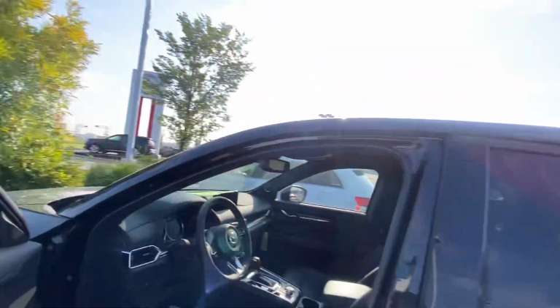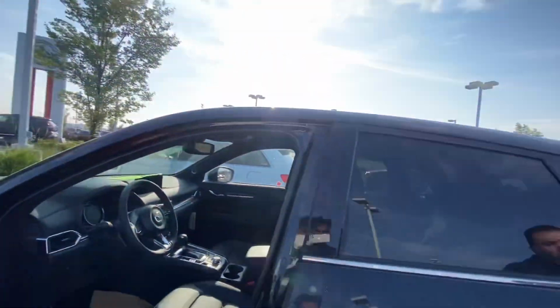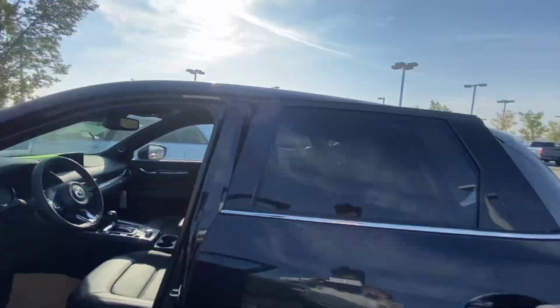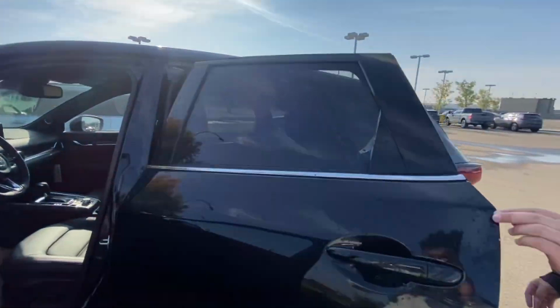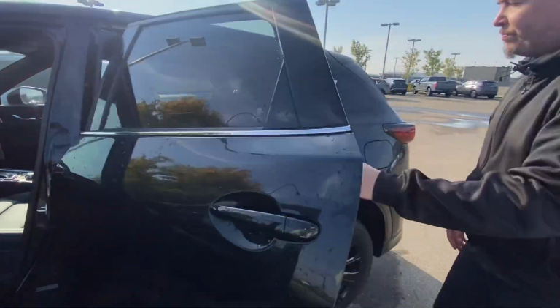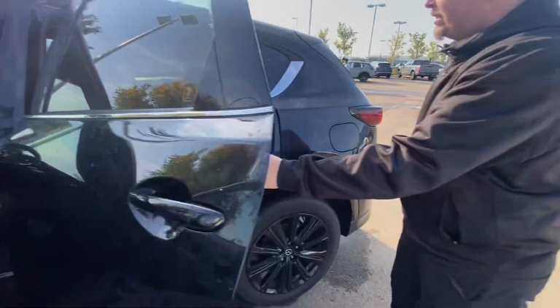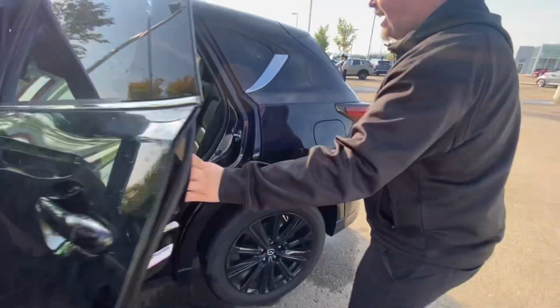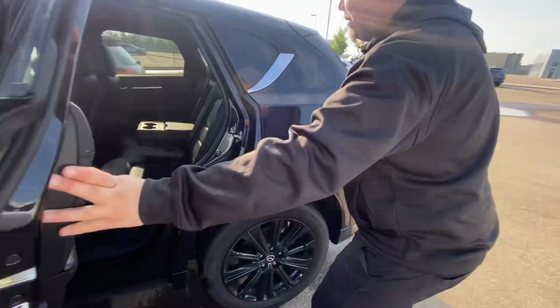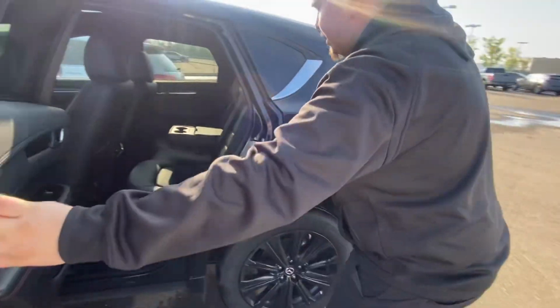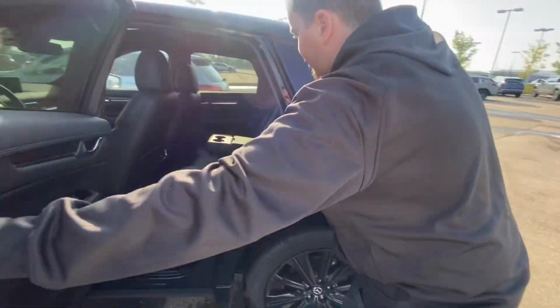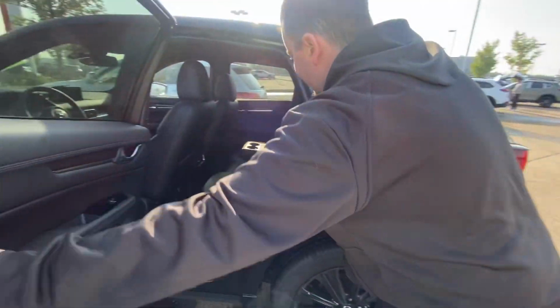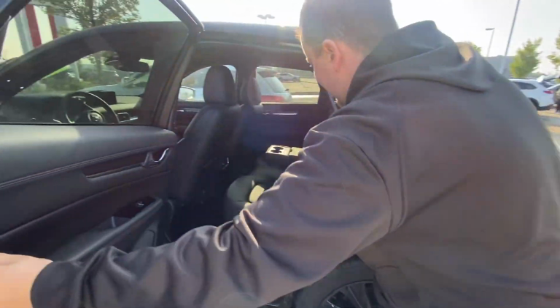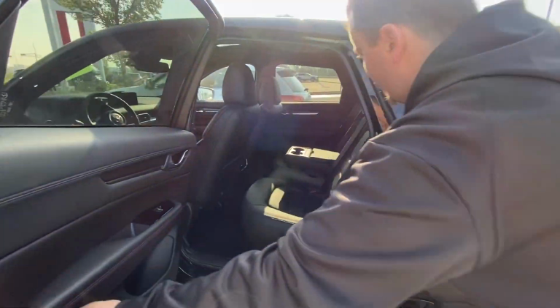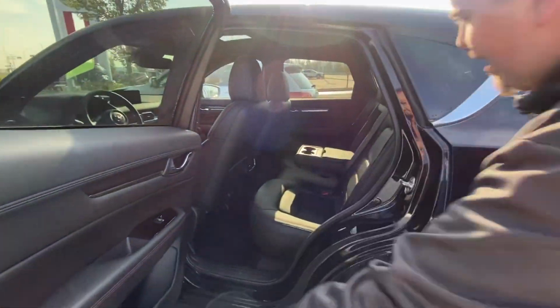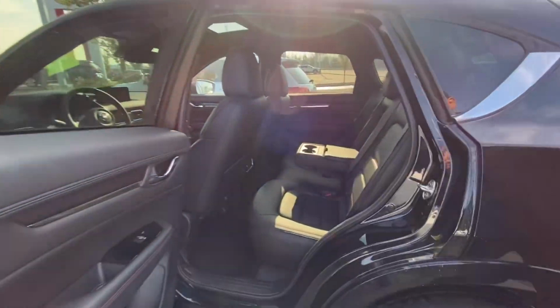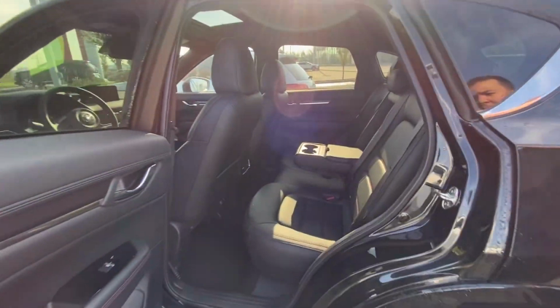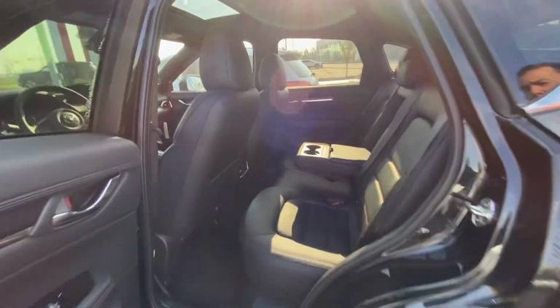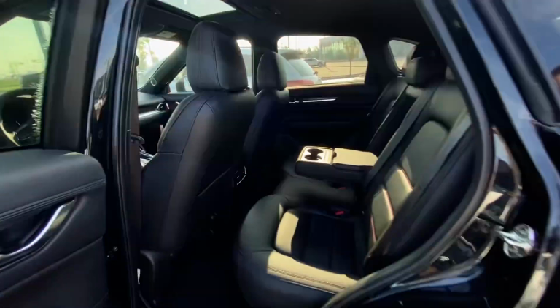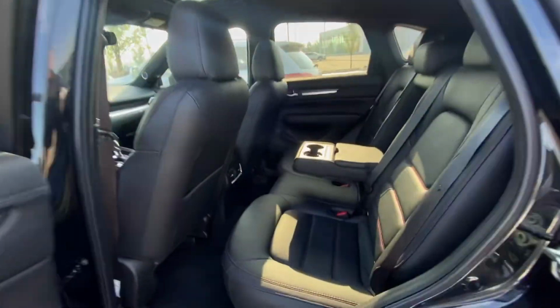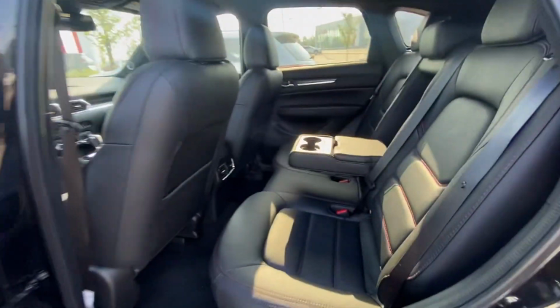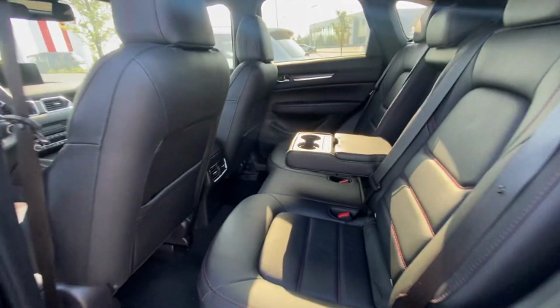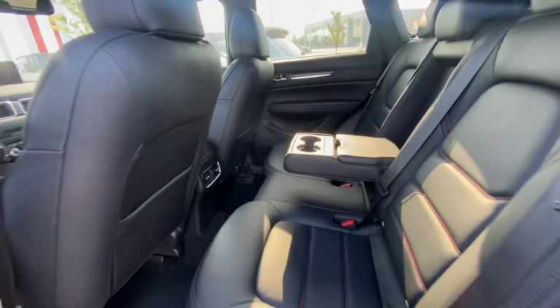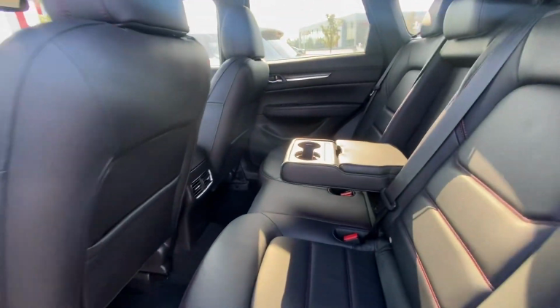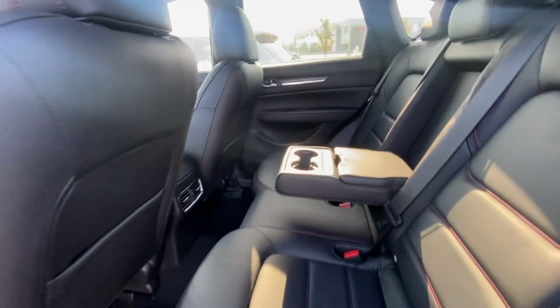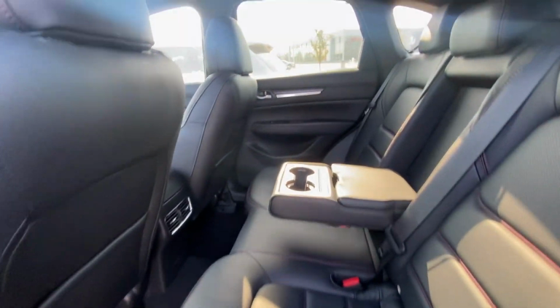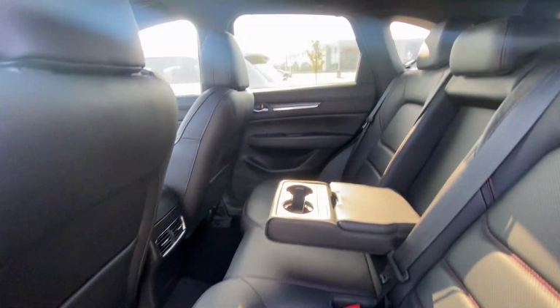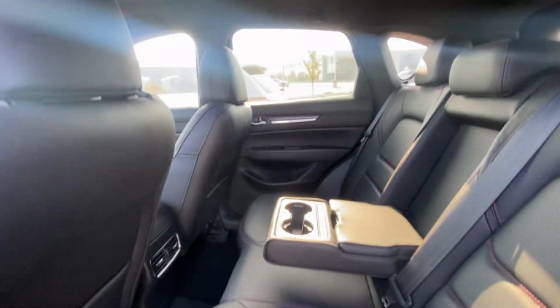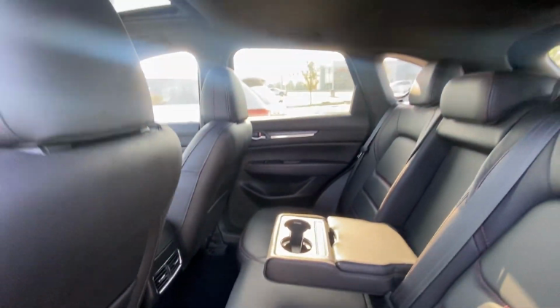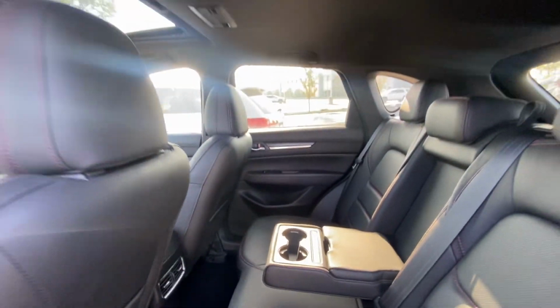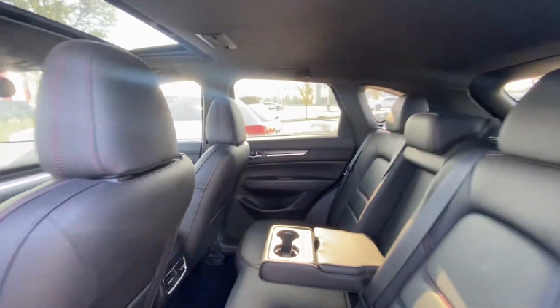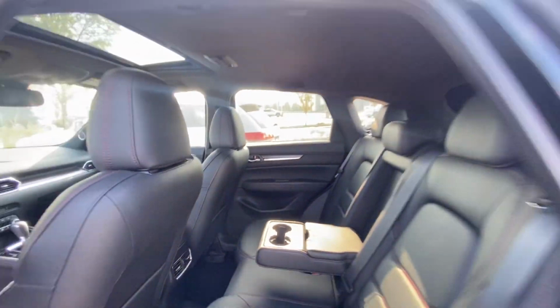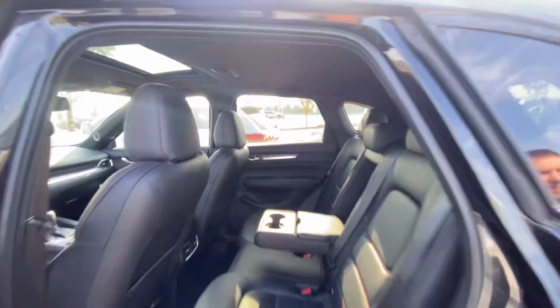Coming to the back — same space in the back. The door opens 90 degrees. It also has heated seats.